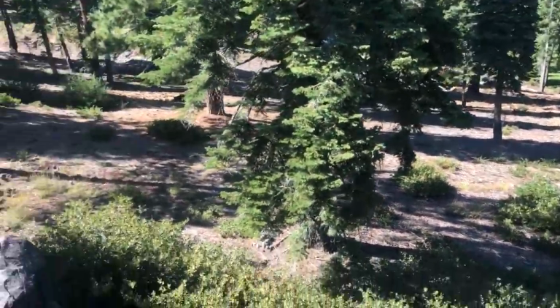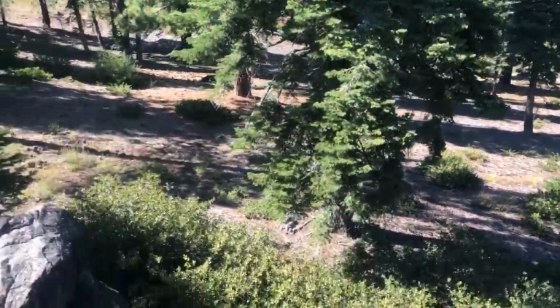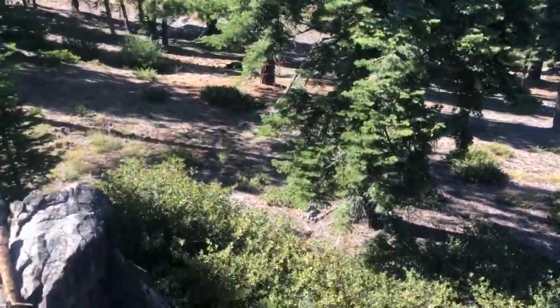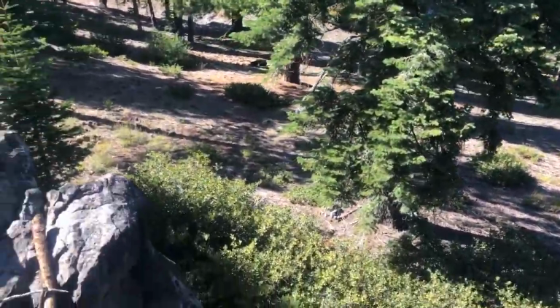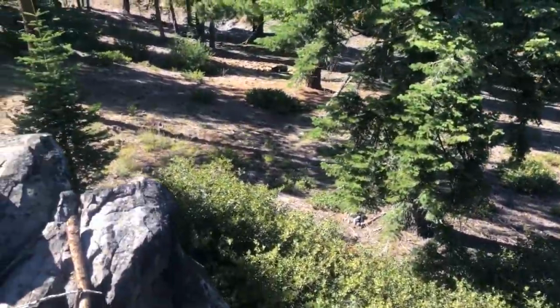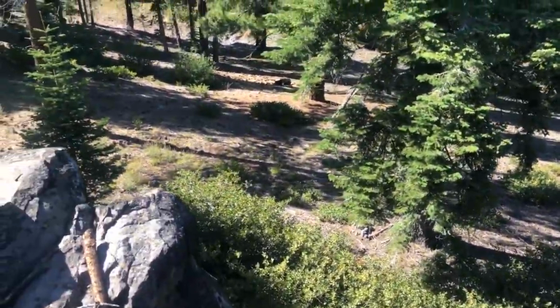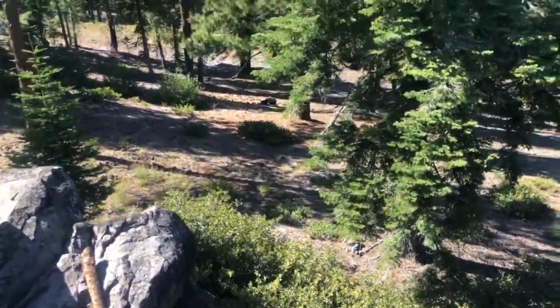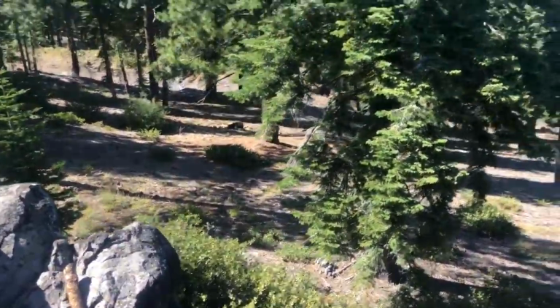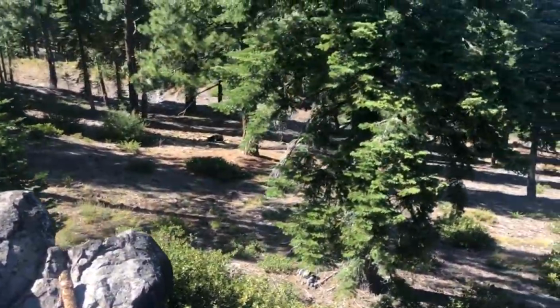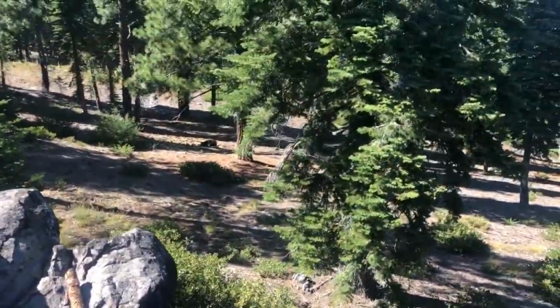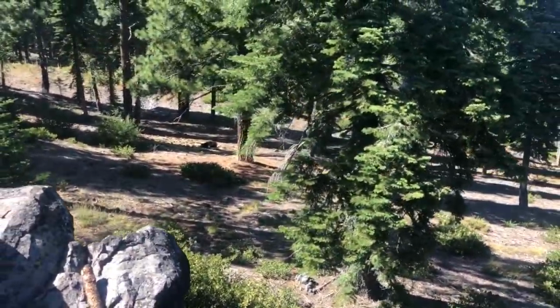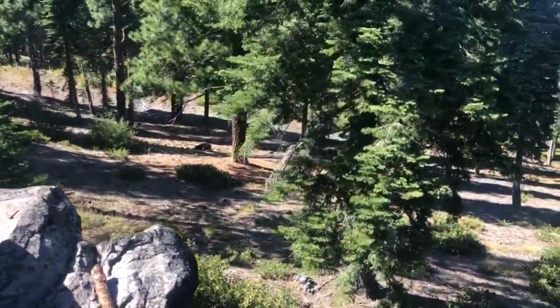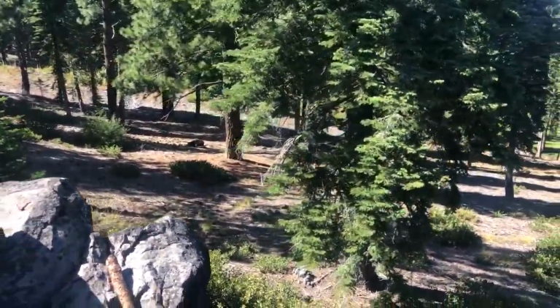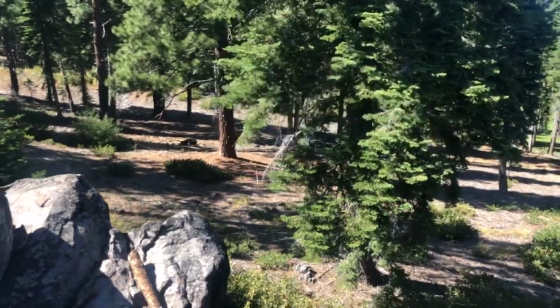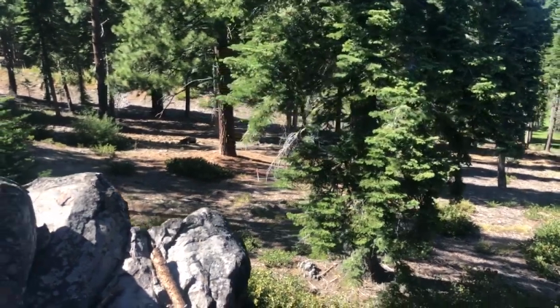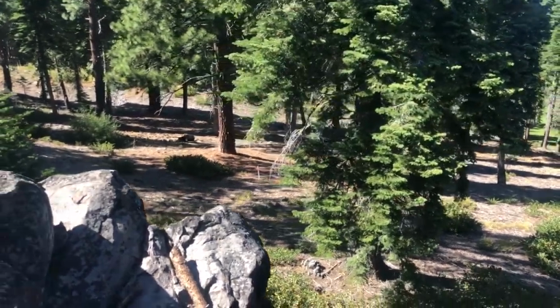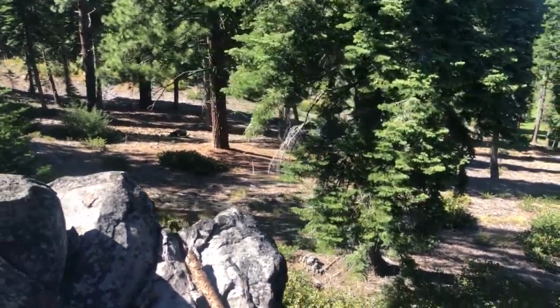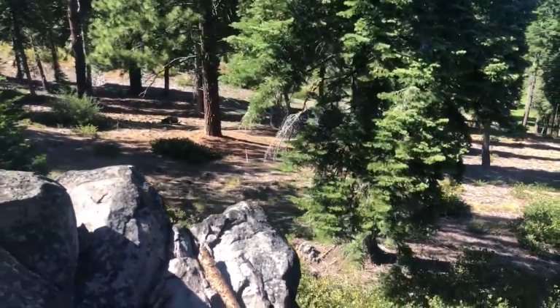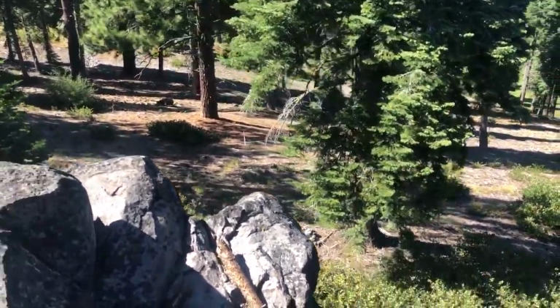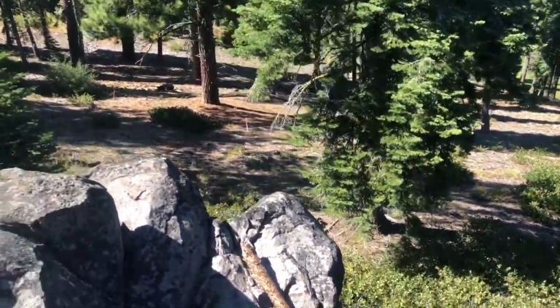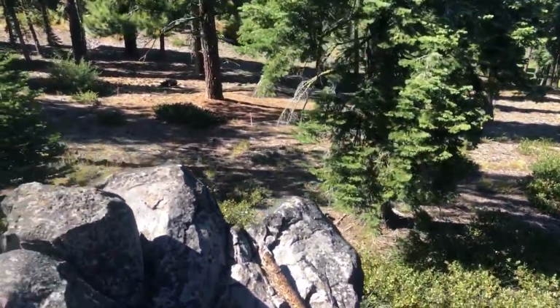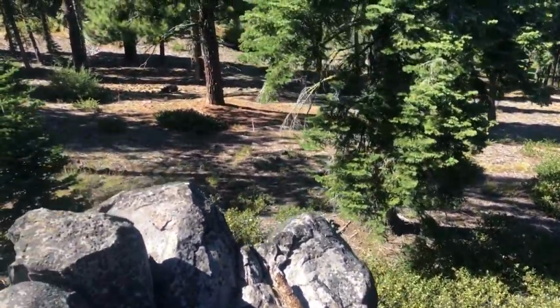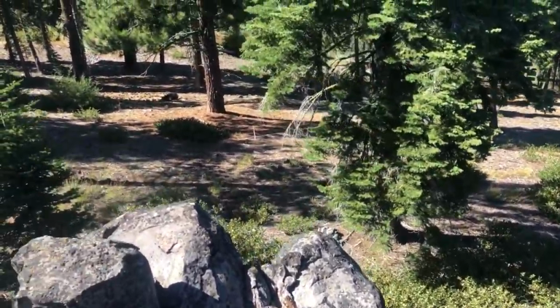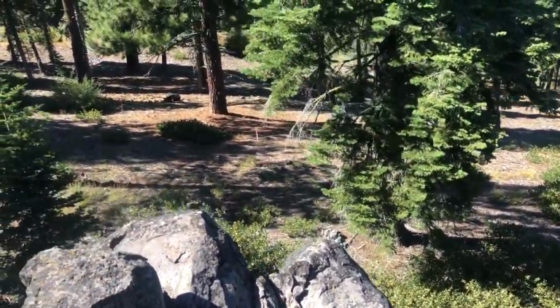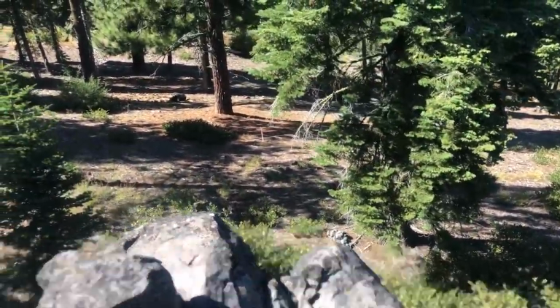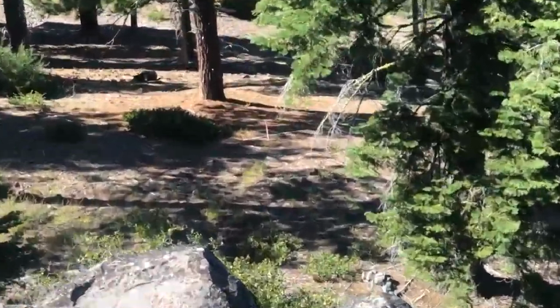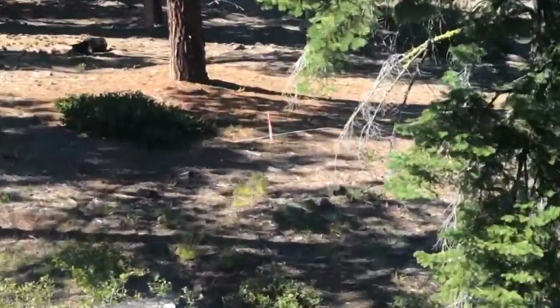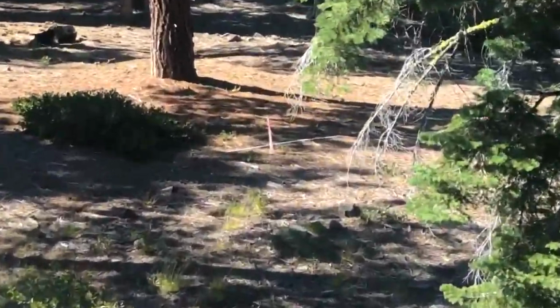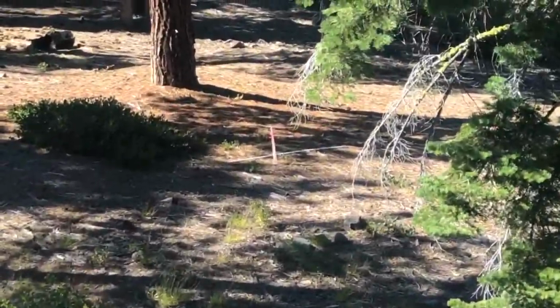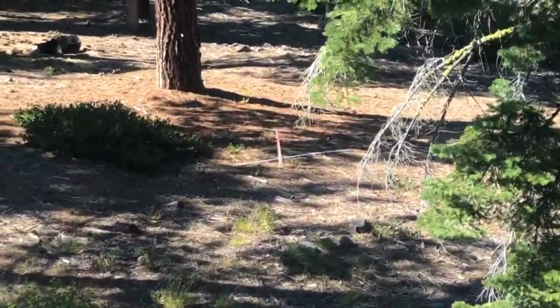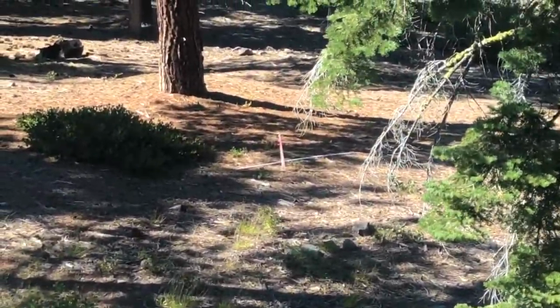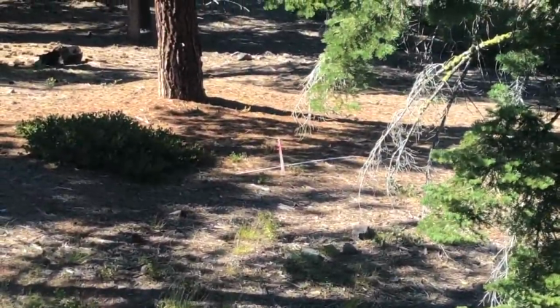I'm gonna walk towards the left here so you can see that stake — the back left of the home site.